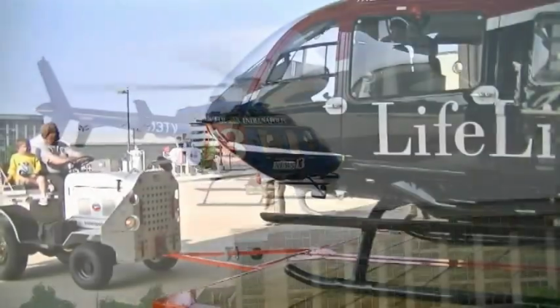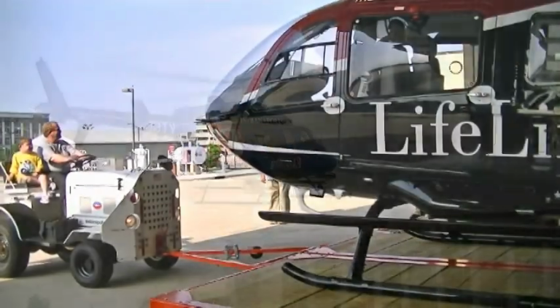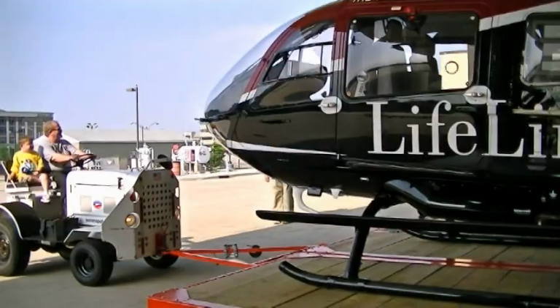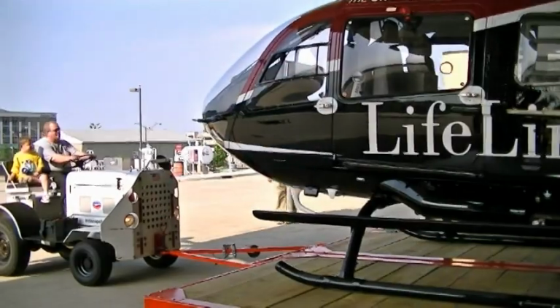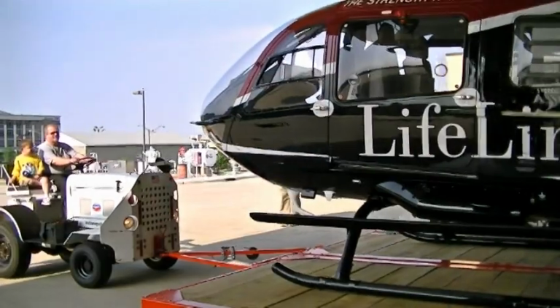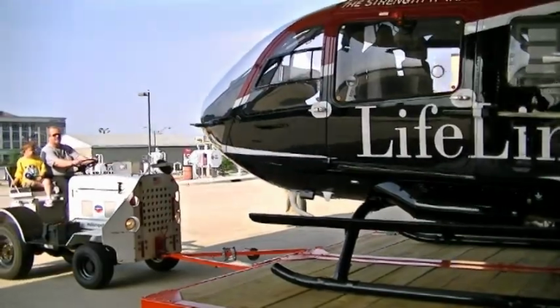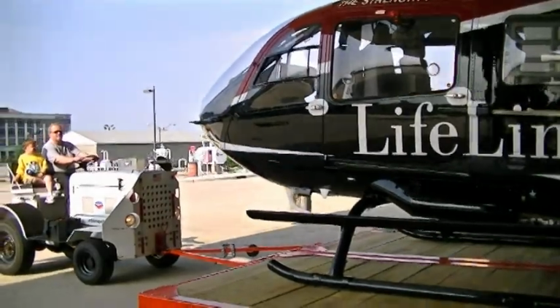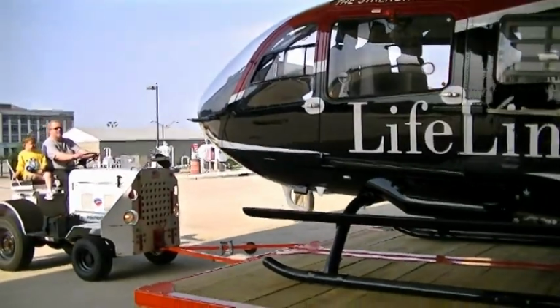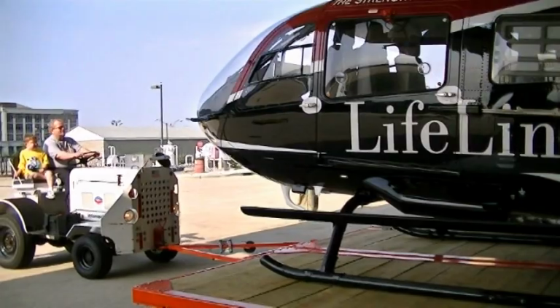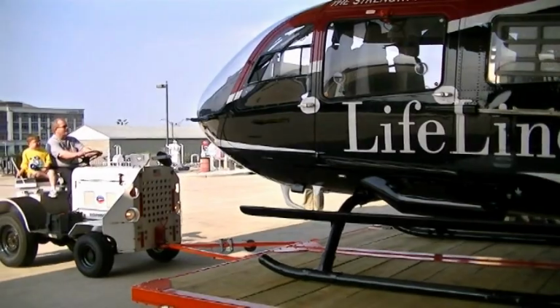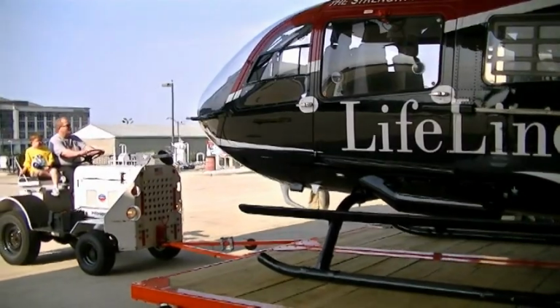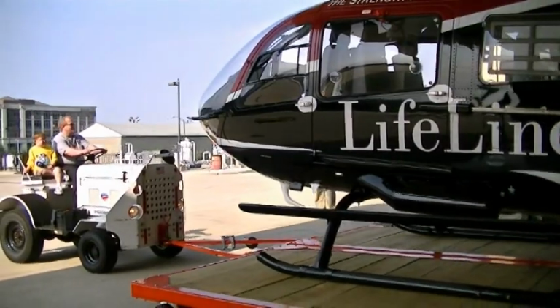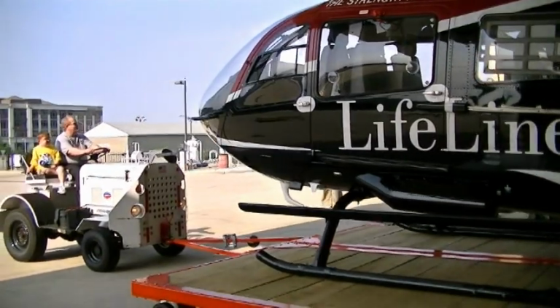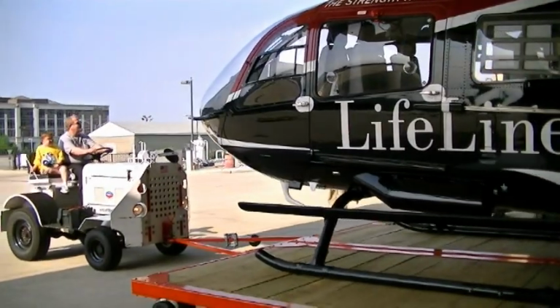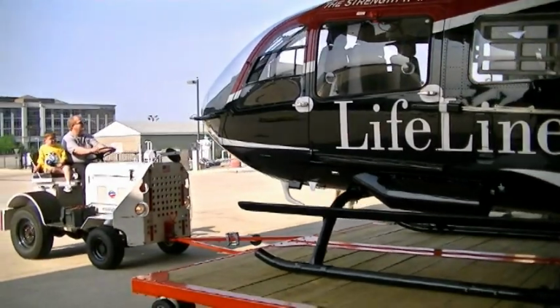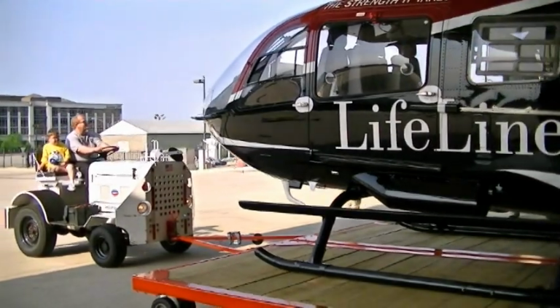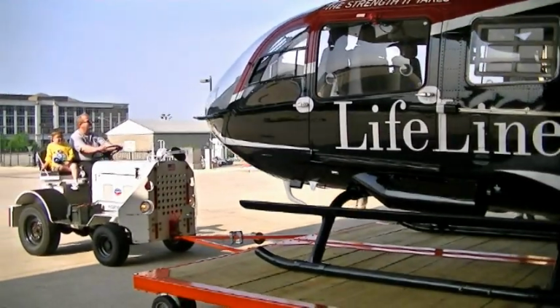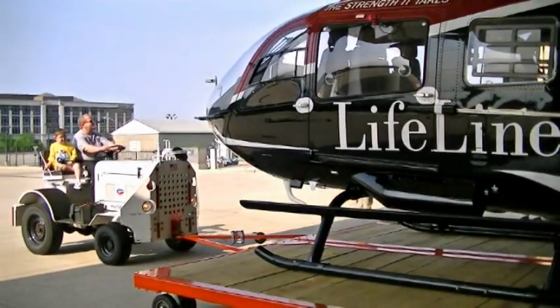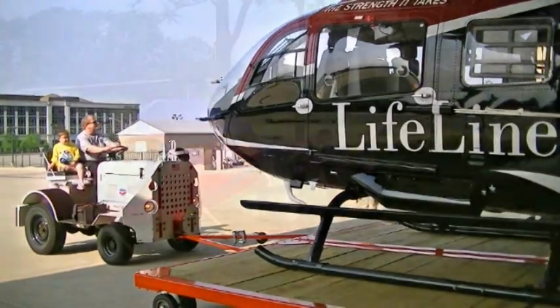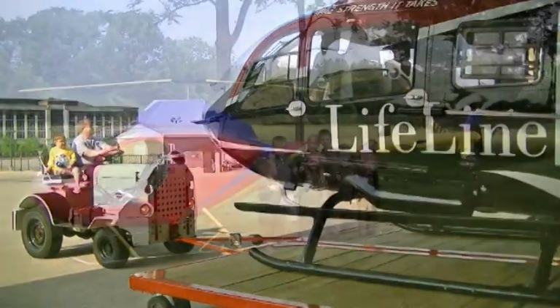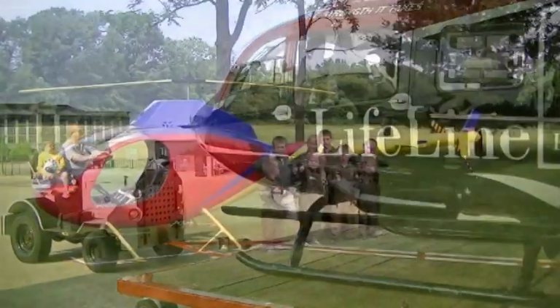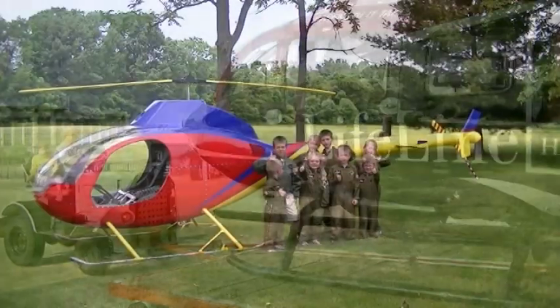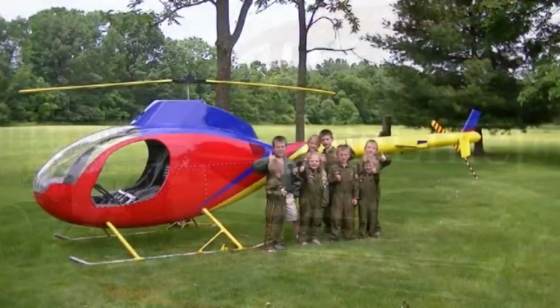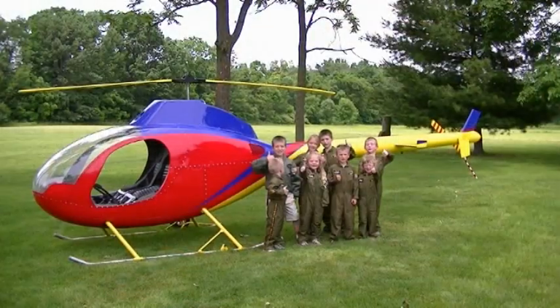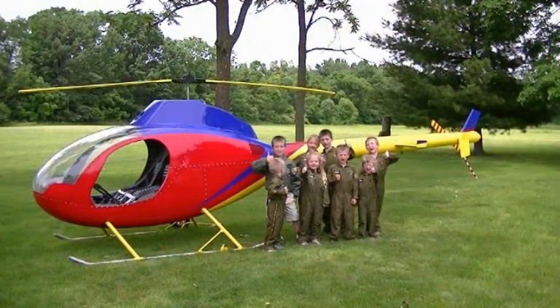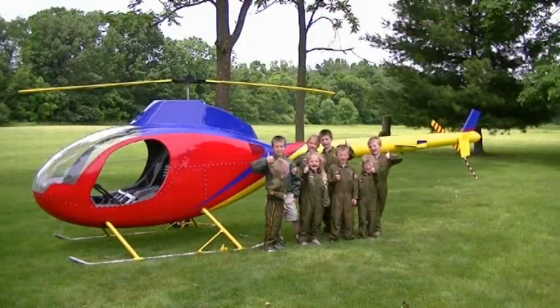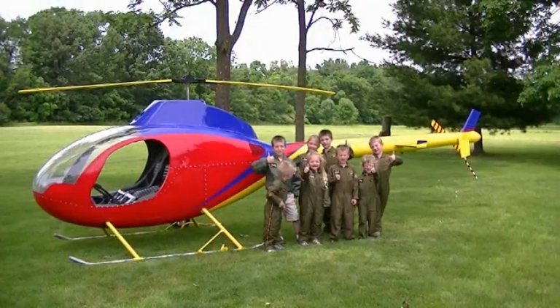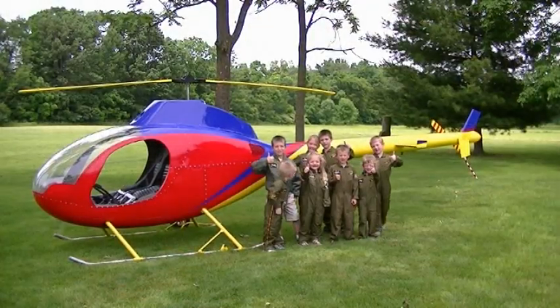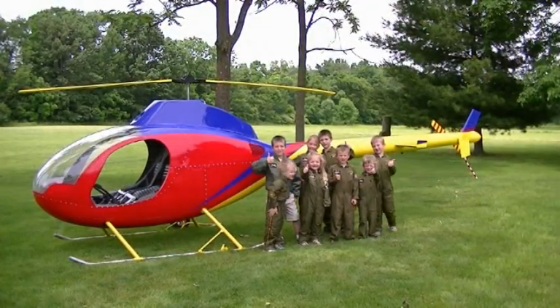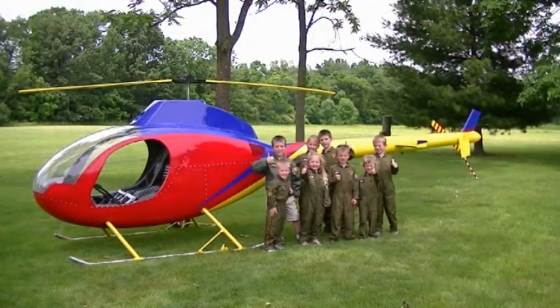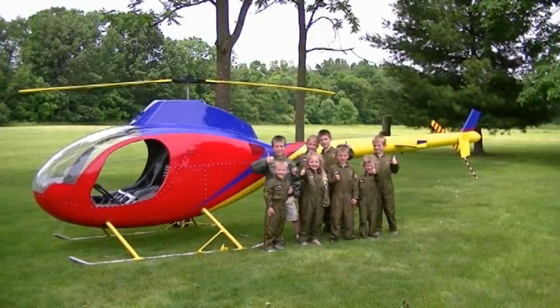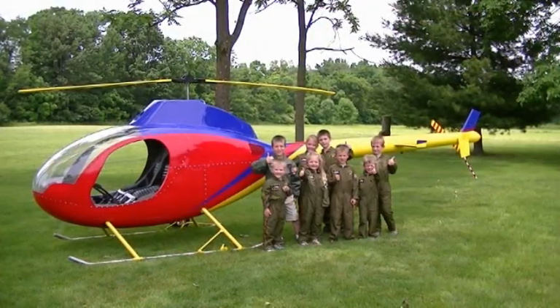The program is designed for children 2 years old and up. We take each class to the helicopter.